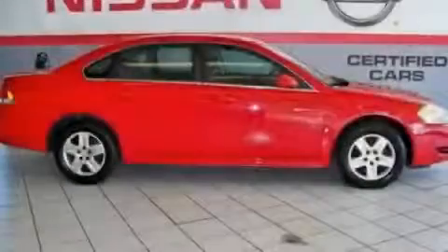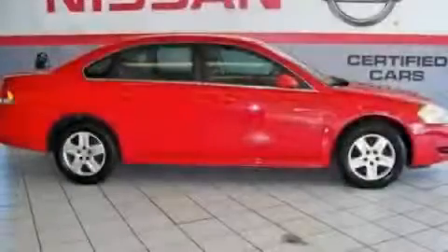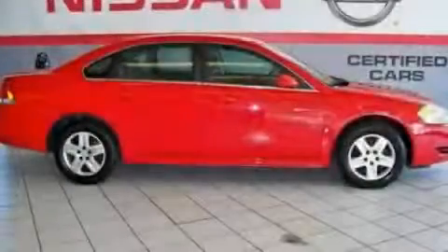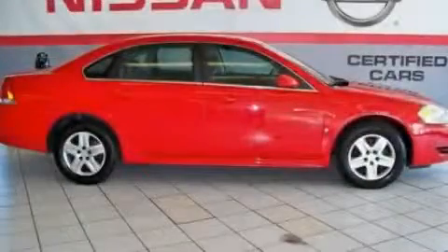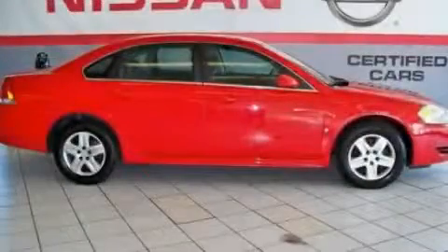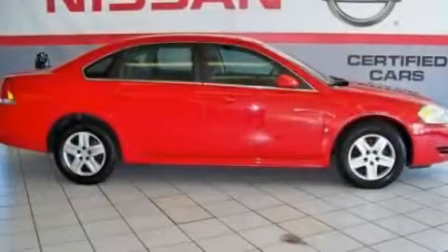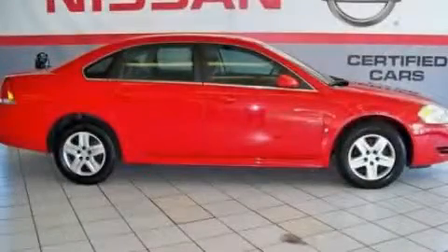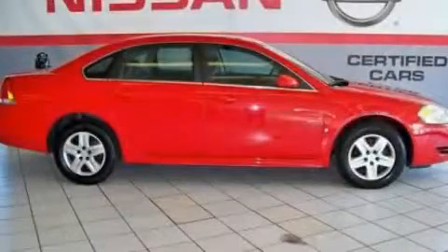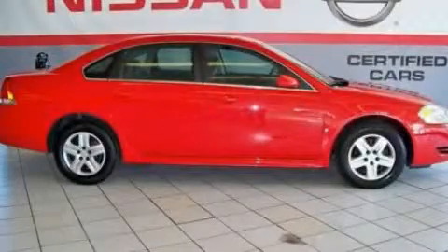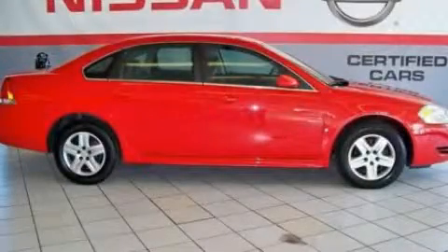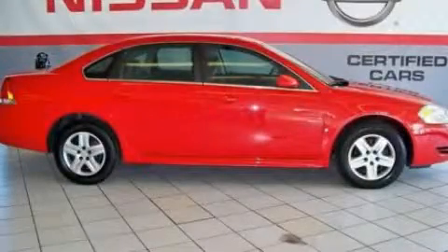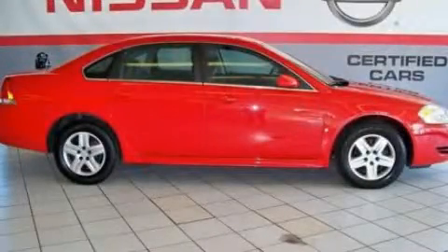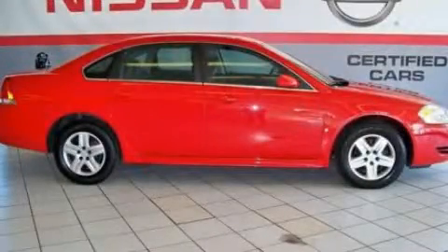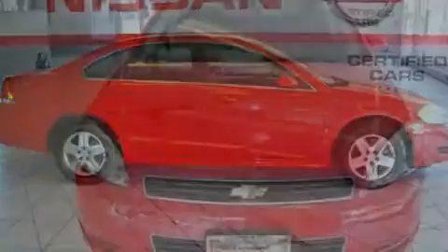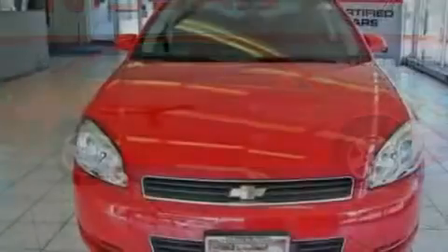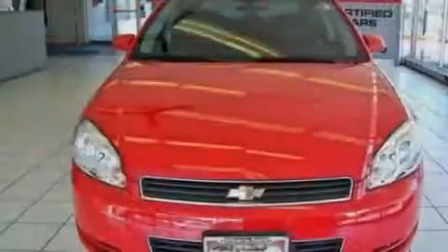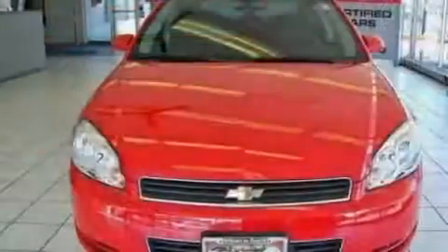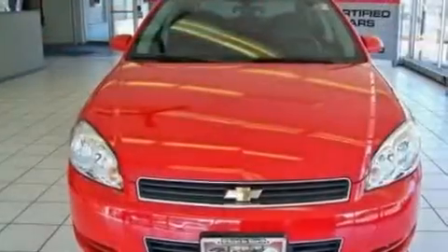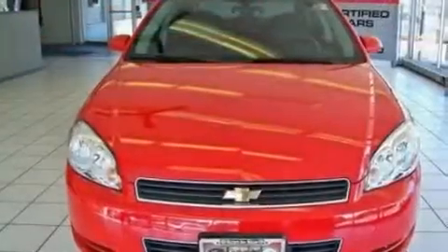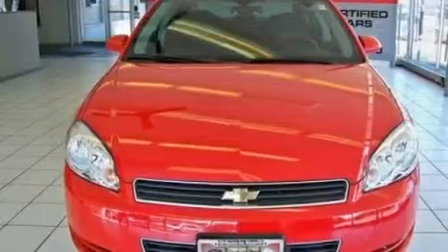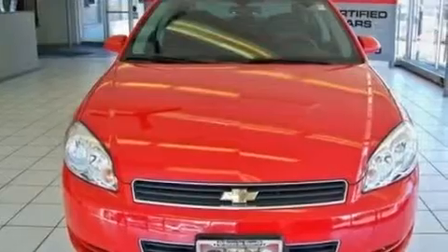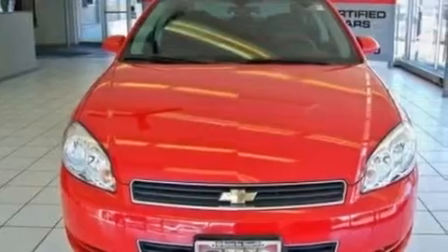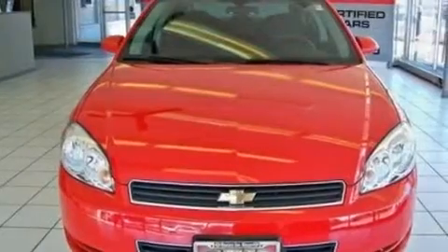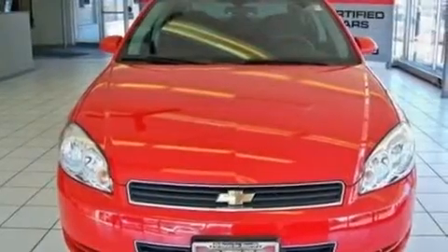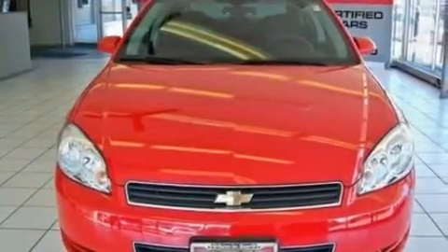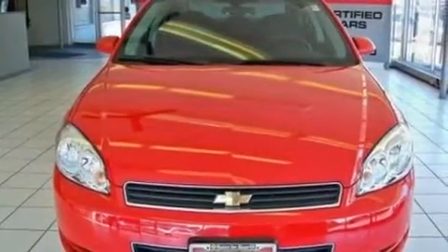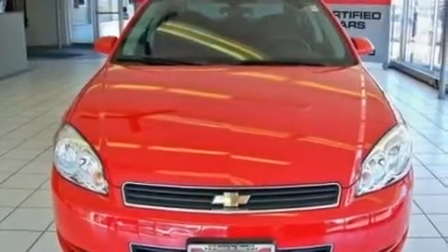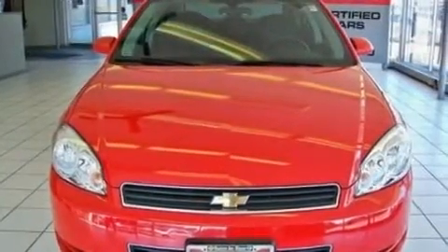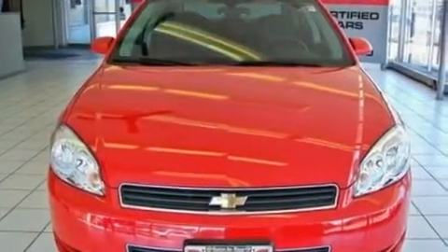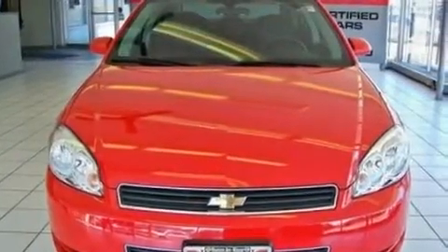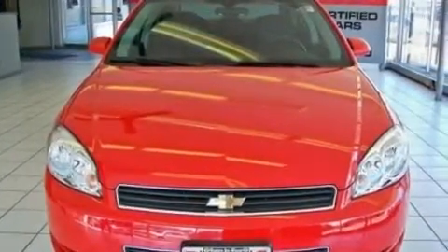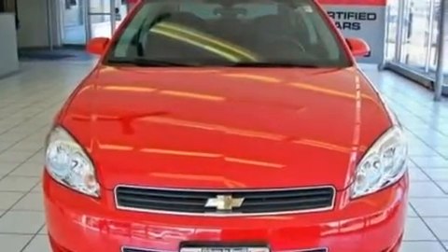This is a 2010 Chevrolet Impala. It has a 3.5 liter 6-cylinder engine and an automatic transmission.